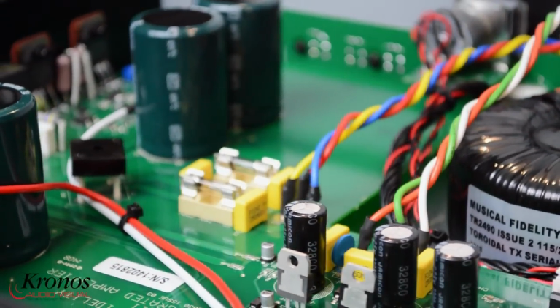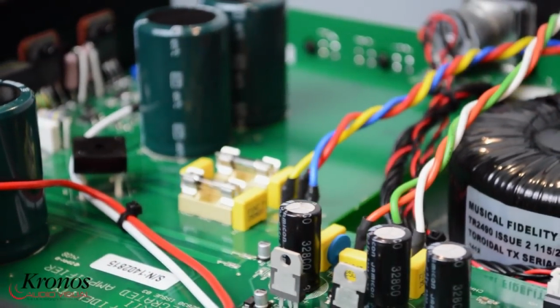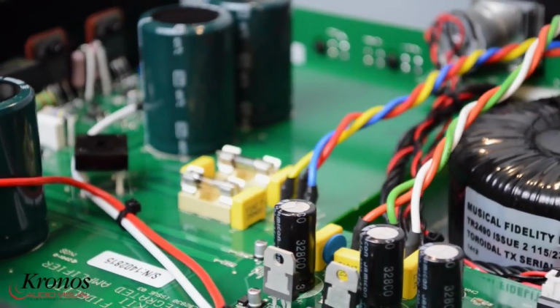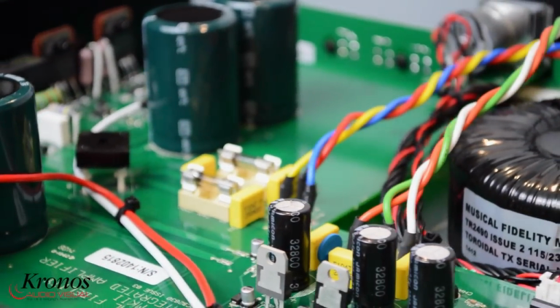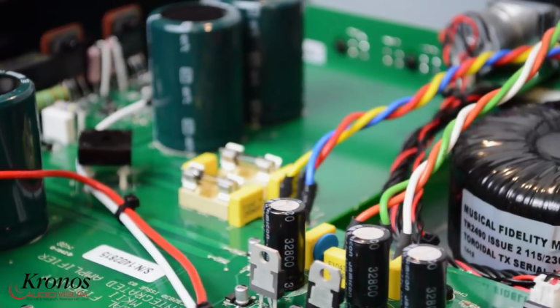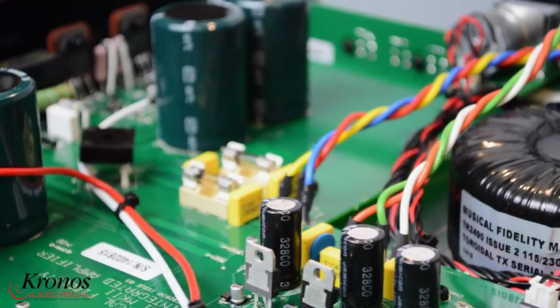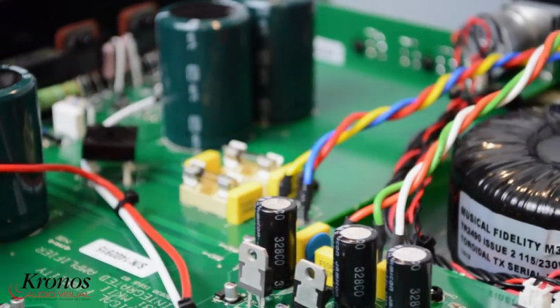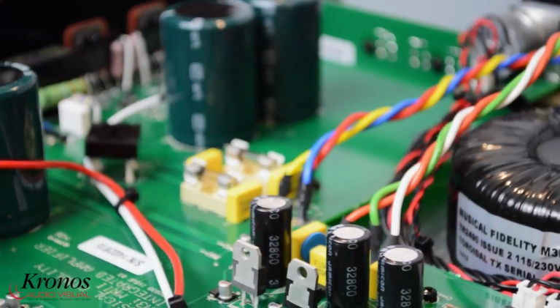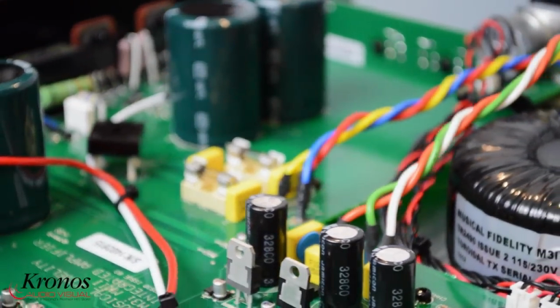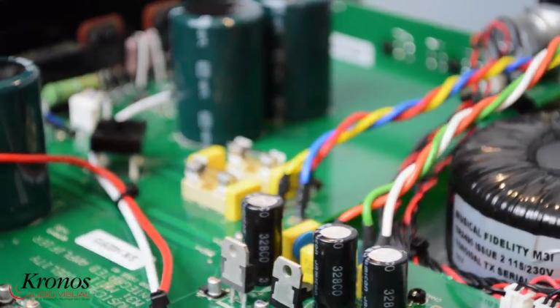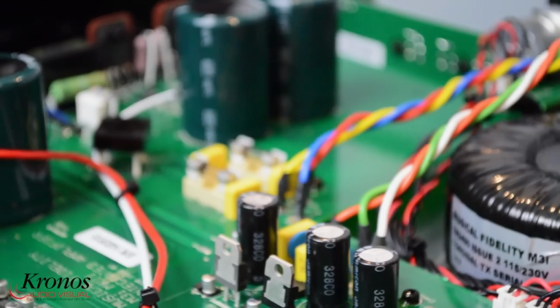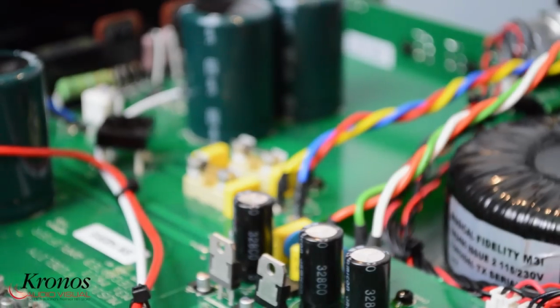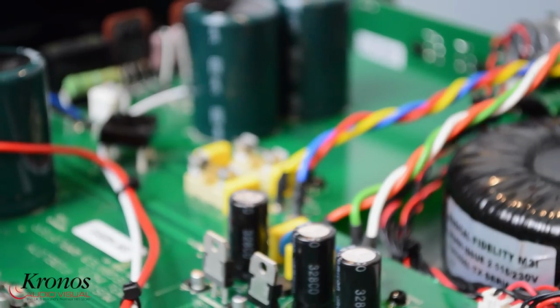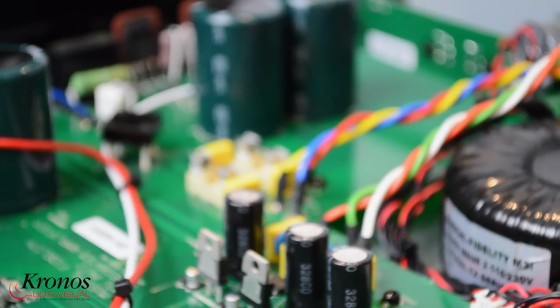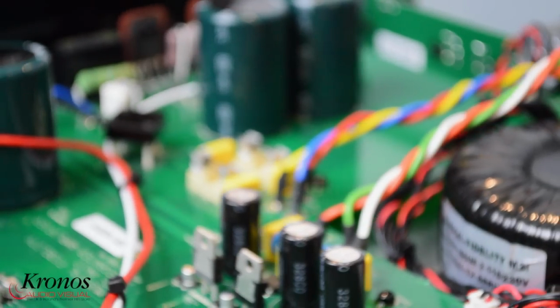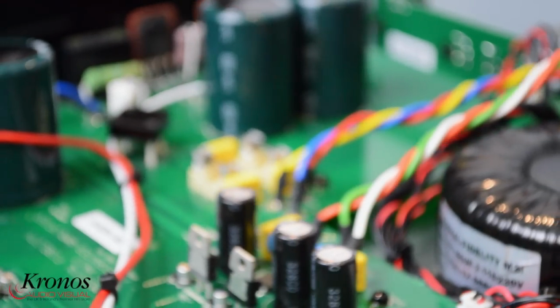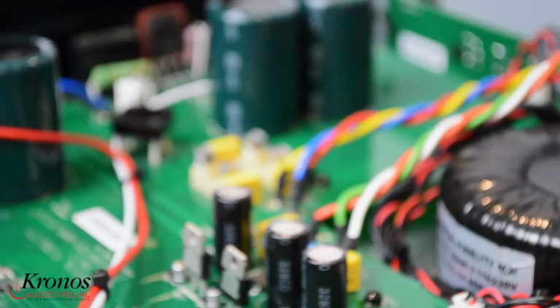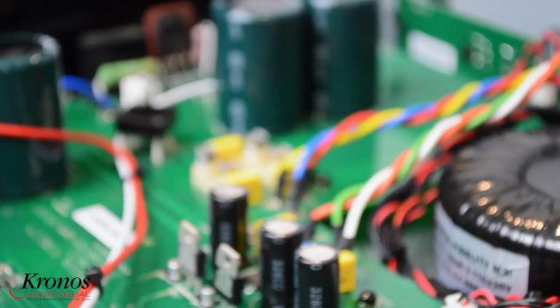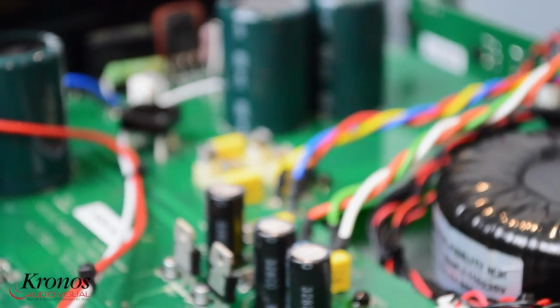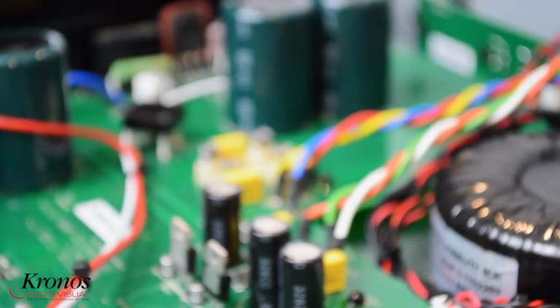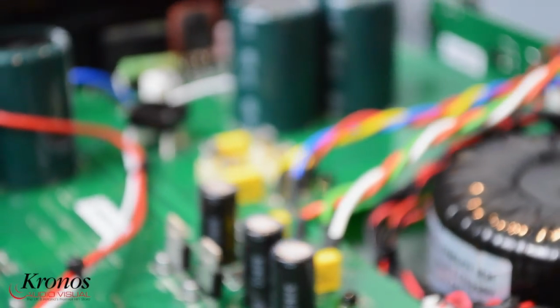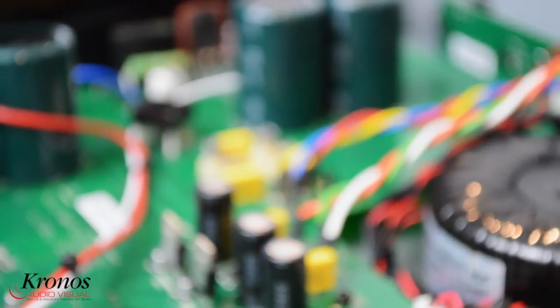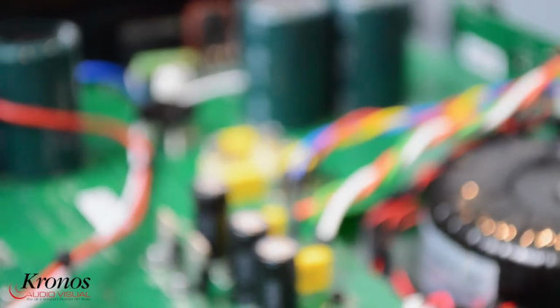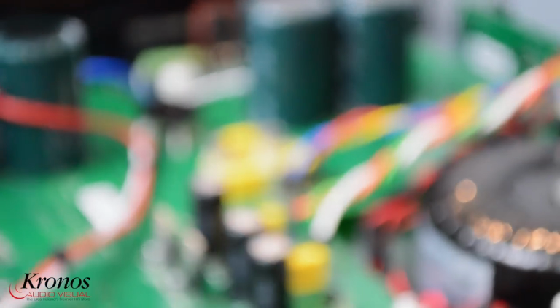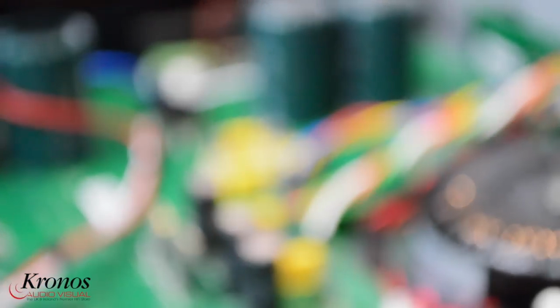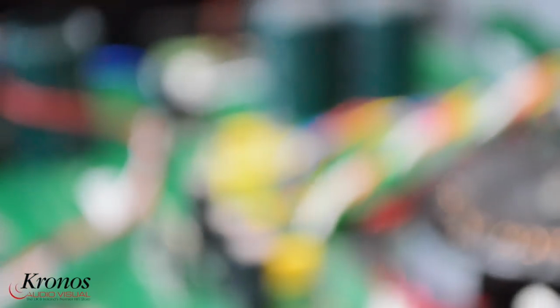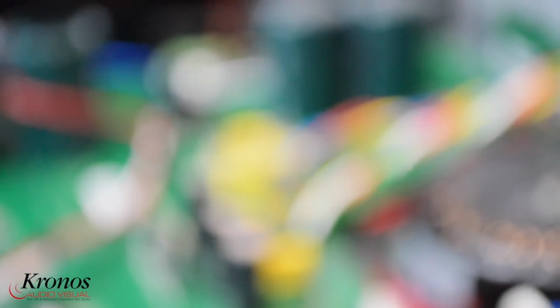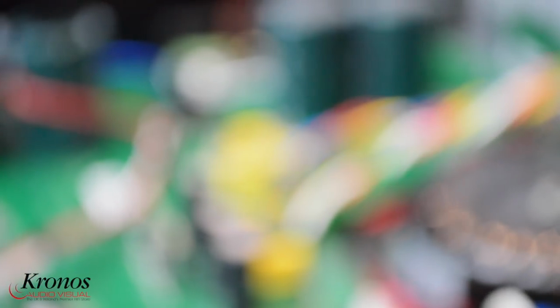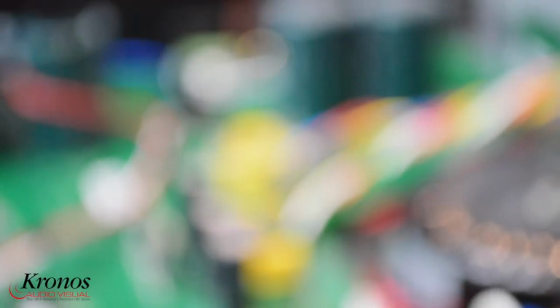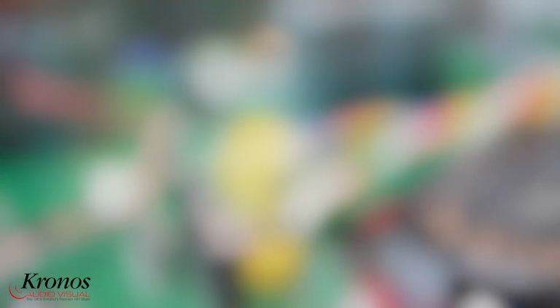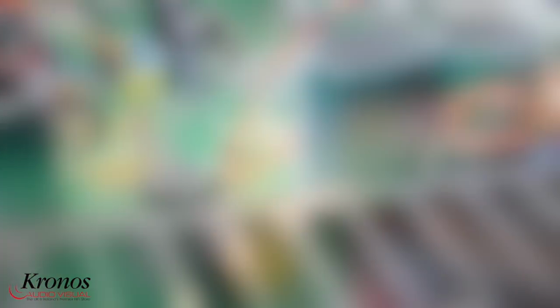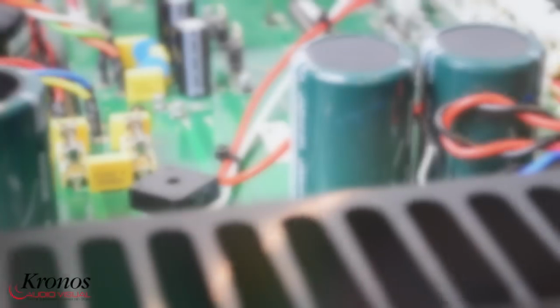Available from Kronos Audiovisual. Full details on our website at www.kronosav.com.